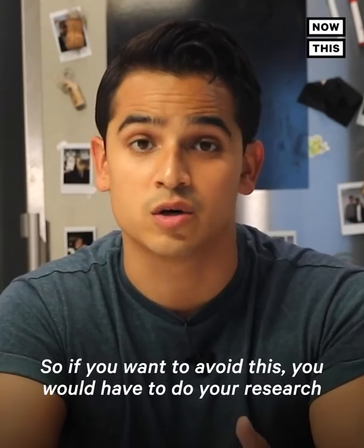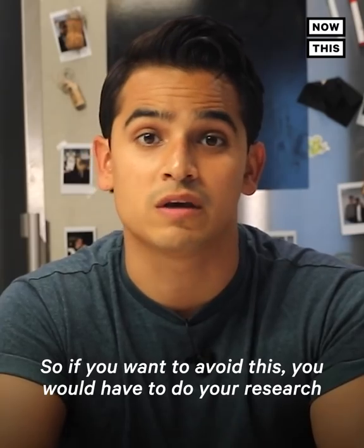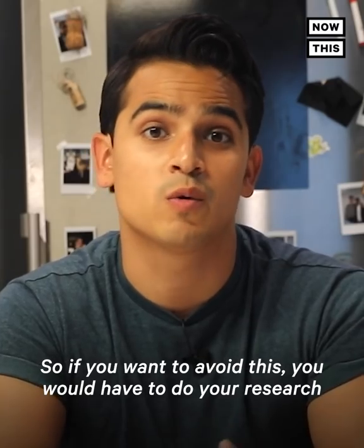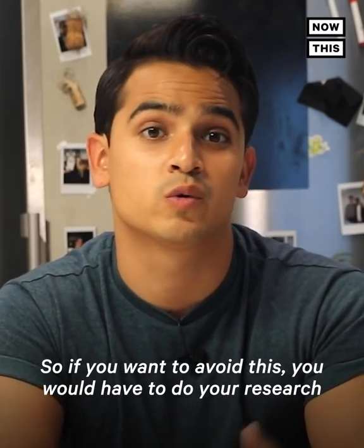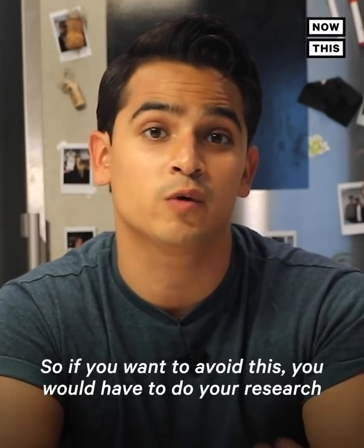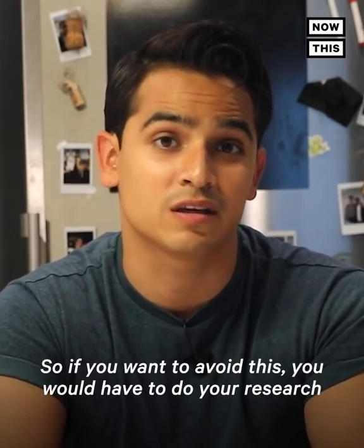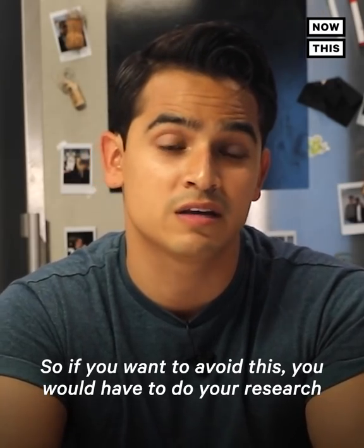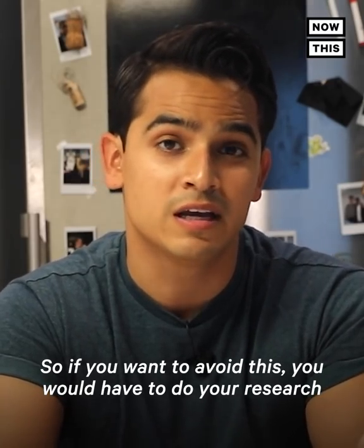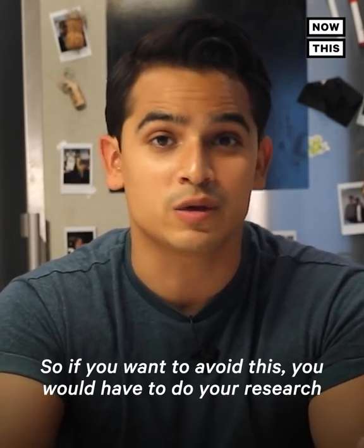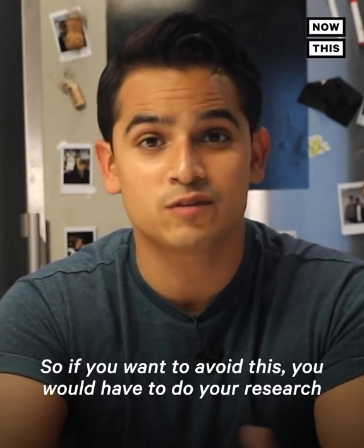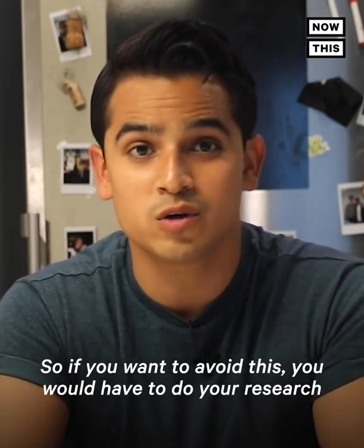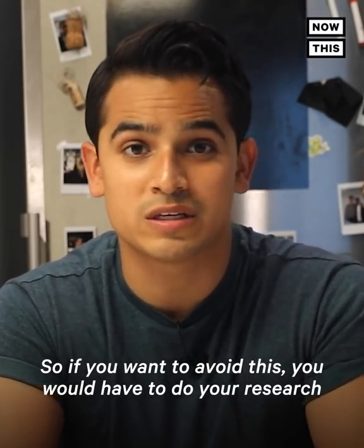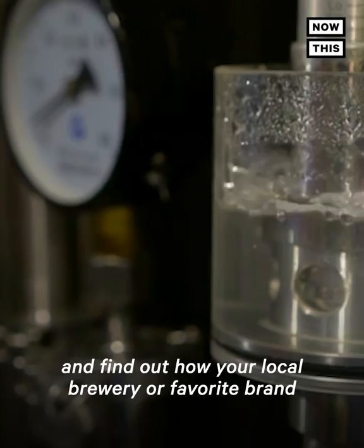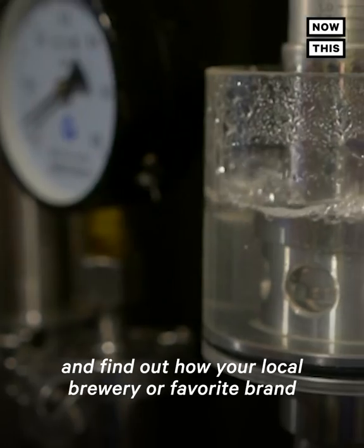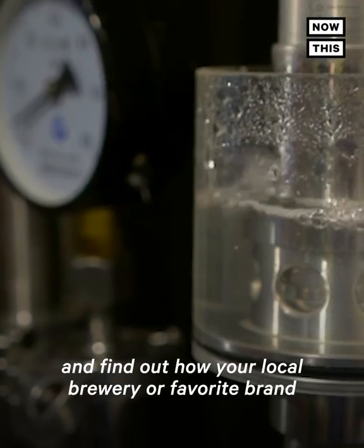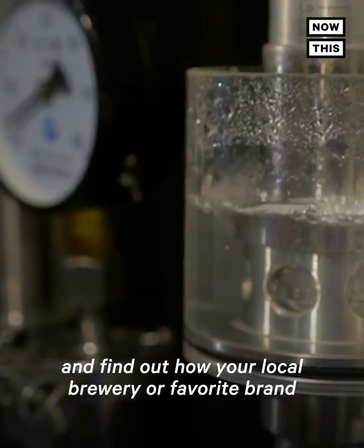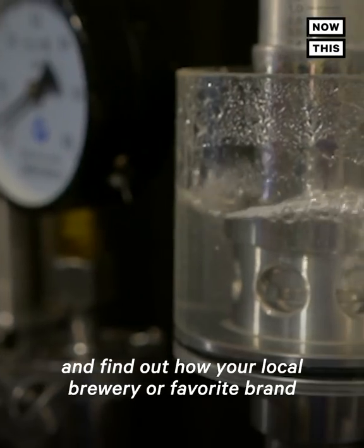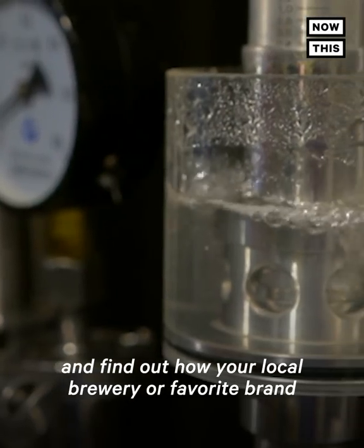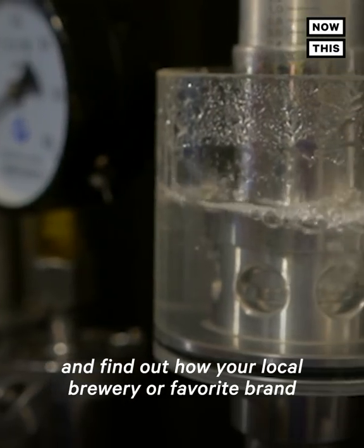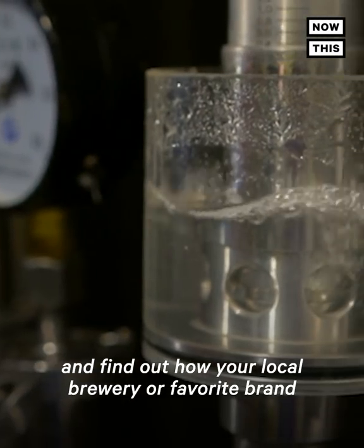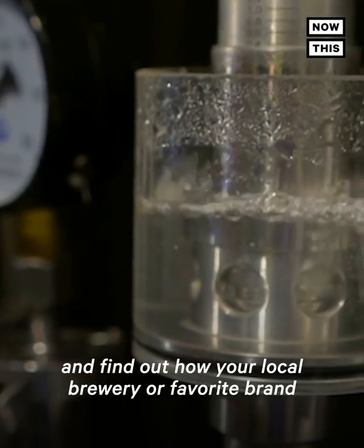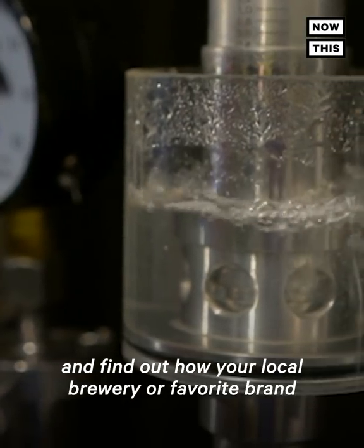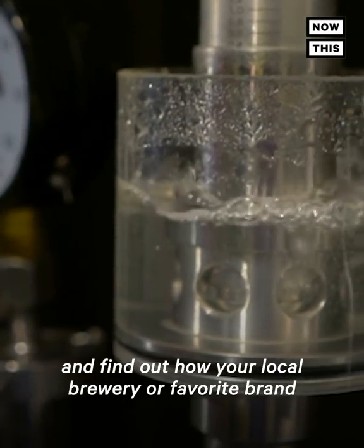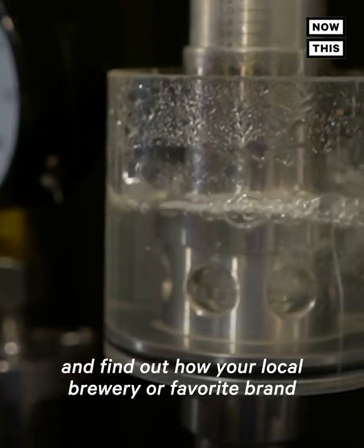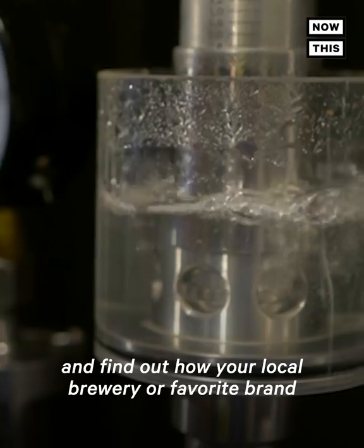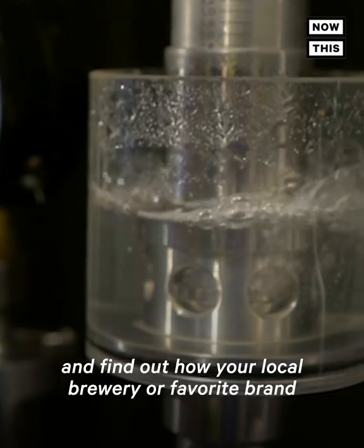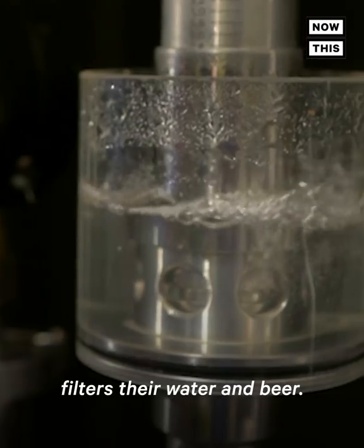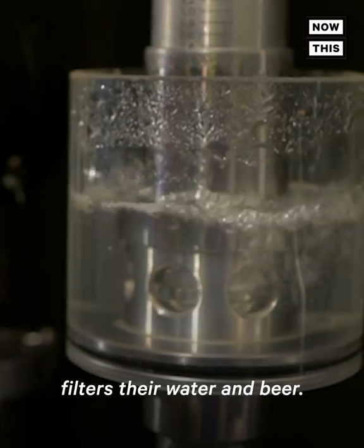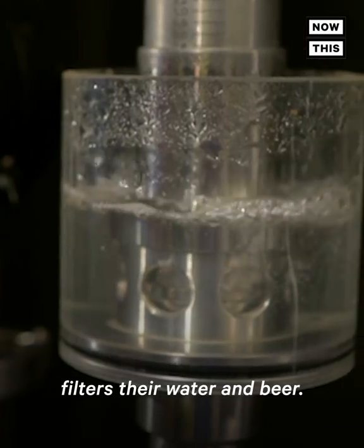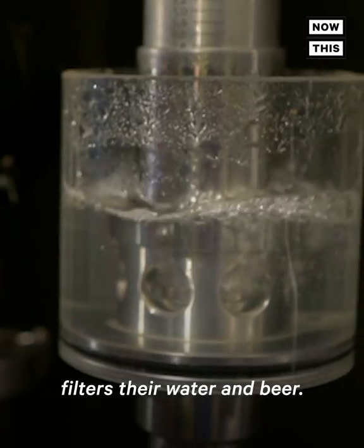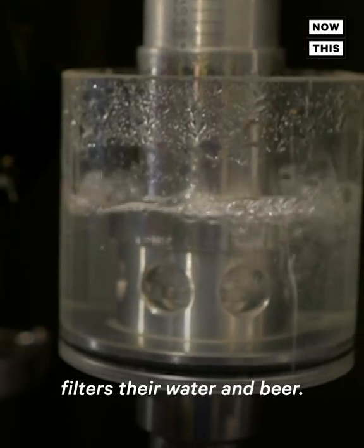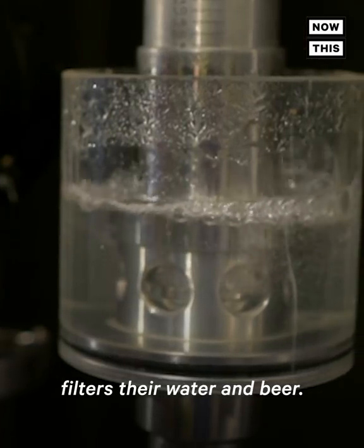So if you want to avoid this, you would have to do your research and find out how your local brewery or favorite brand filters their water and beer.